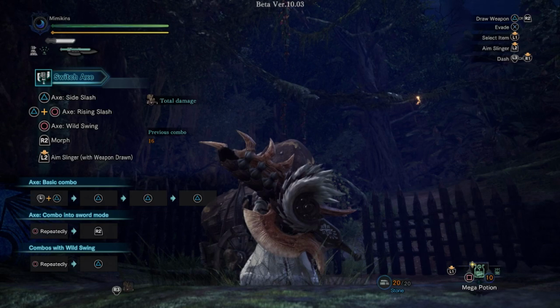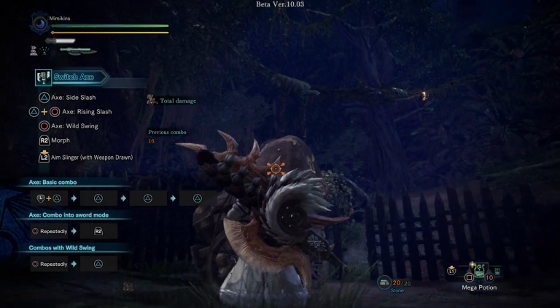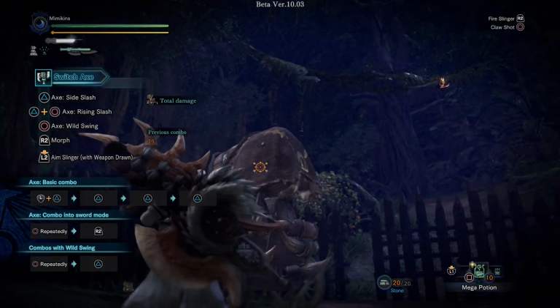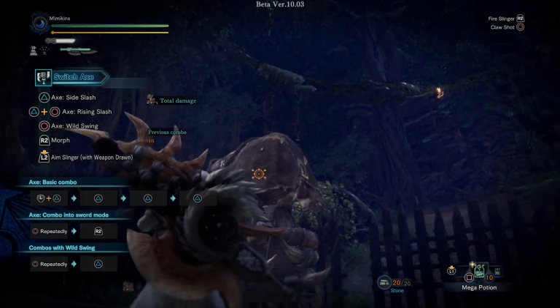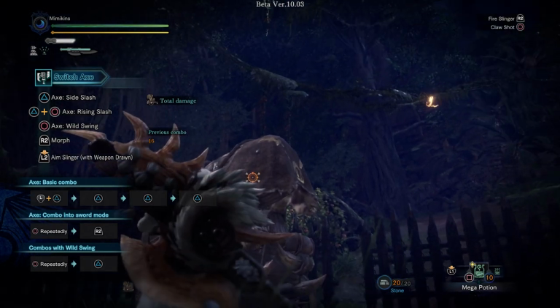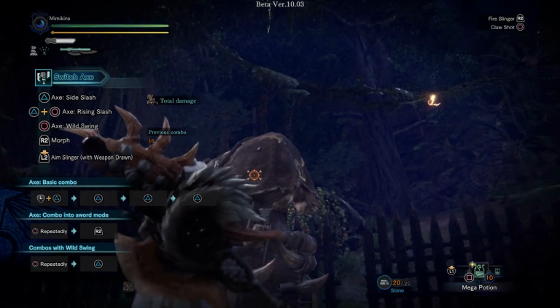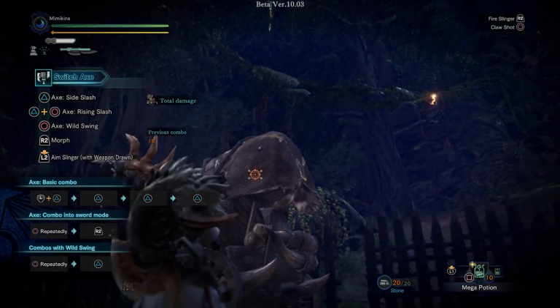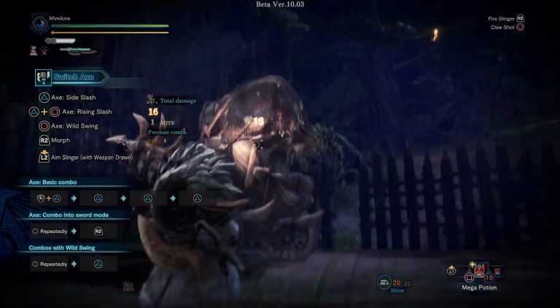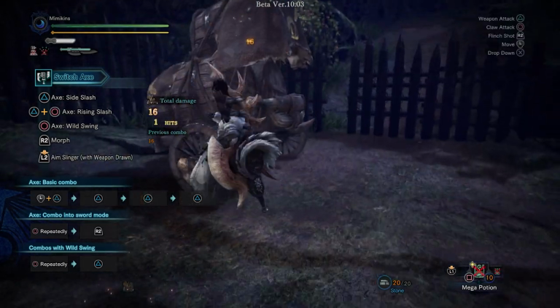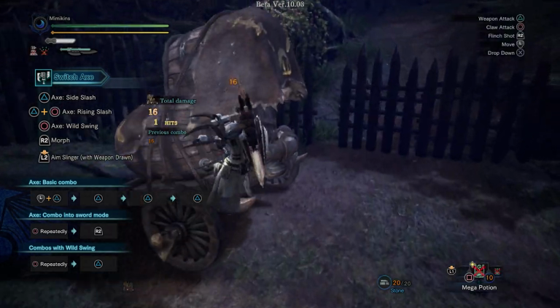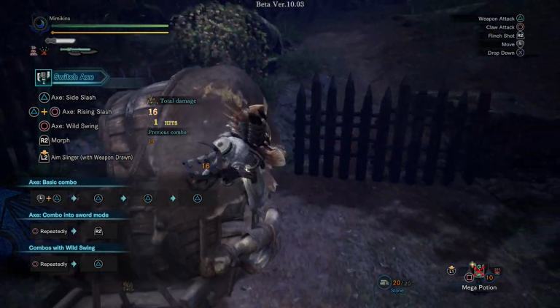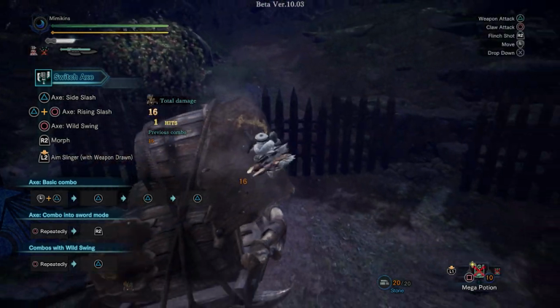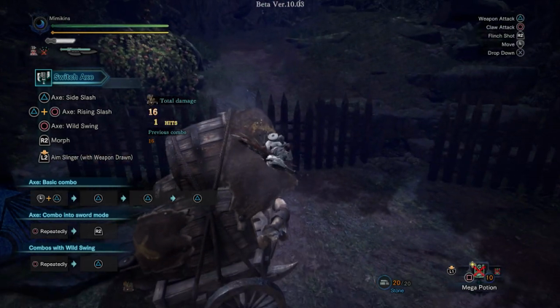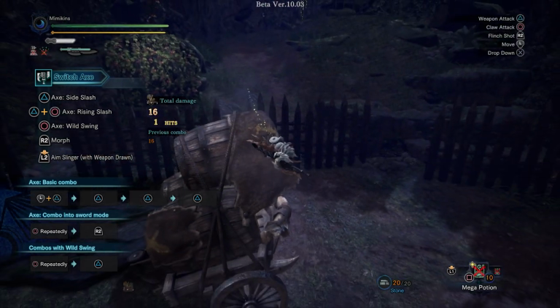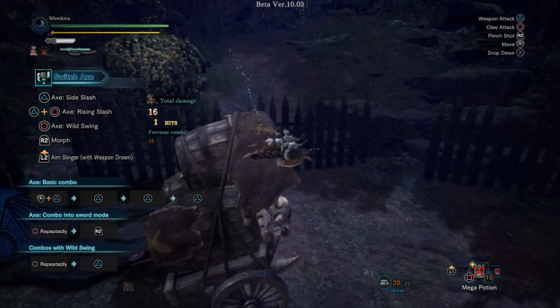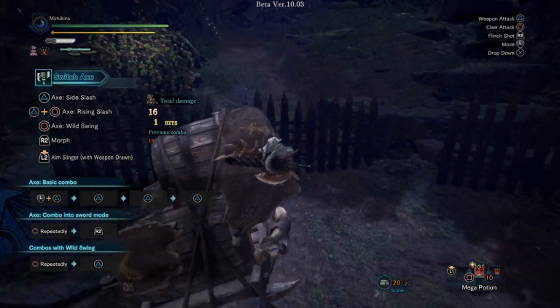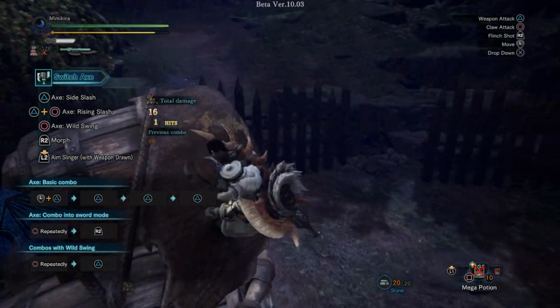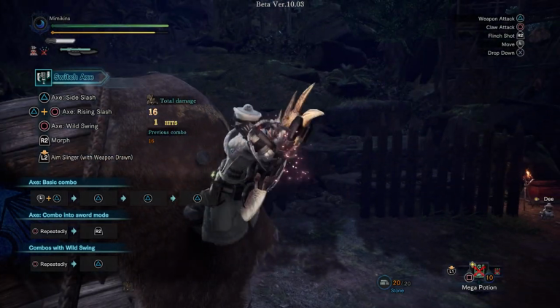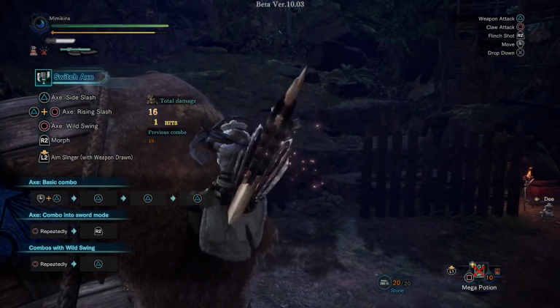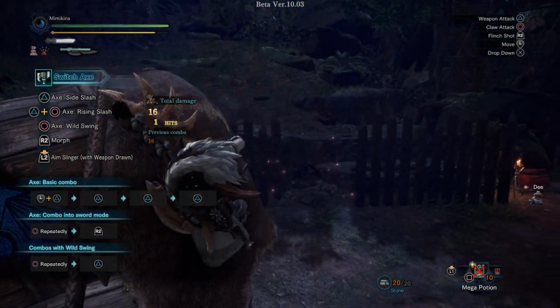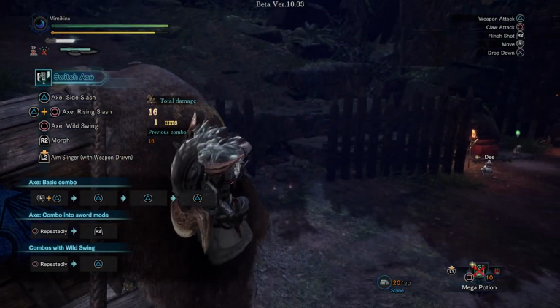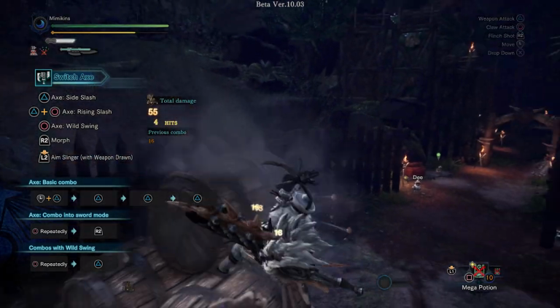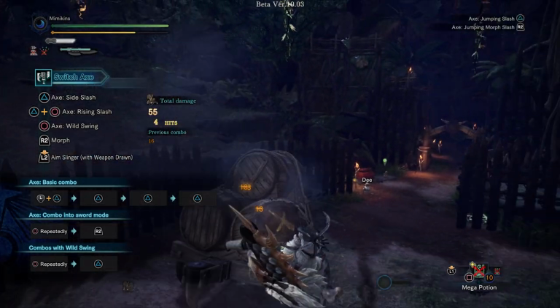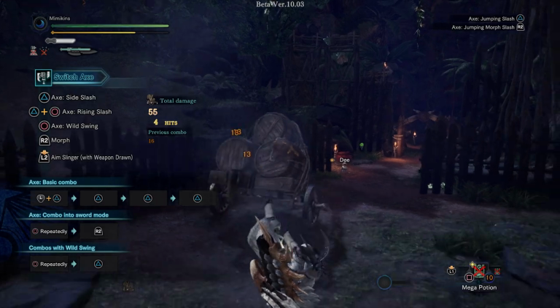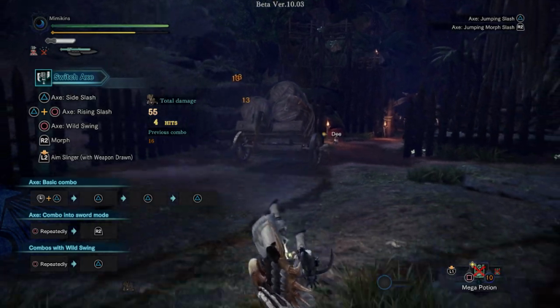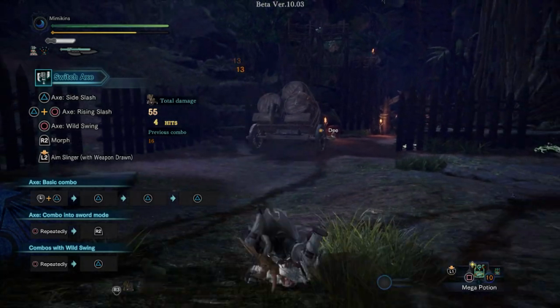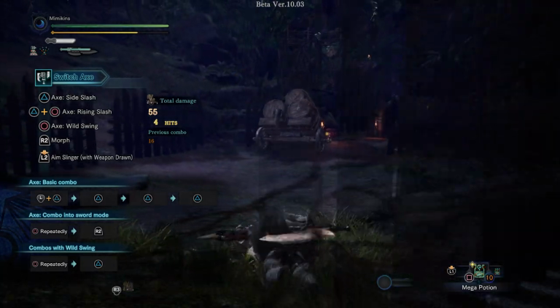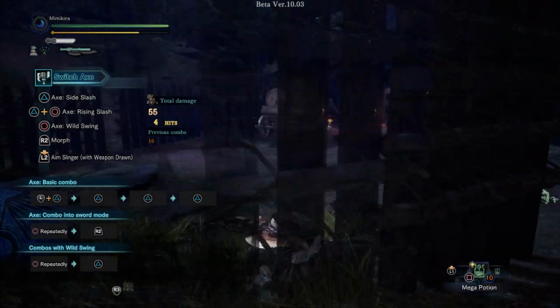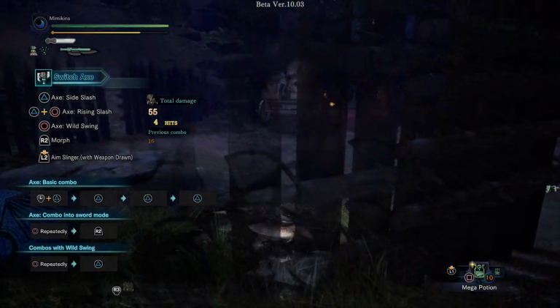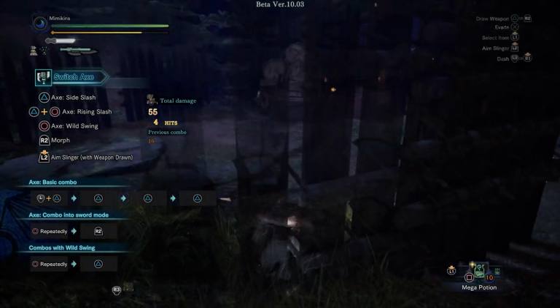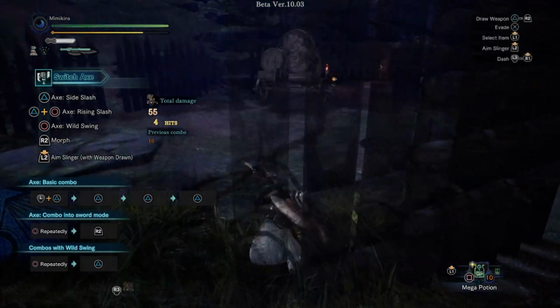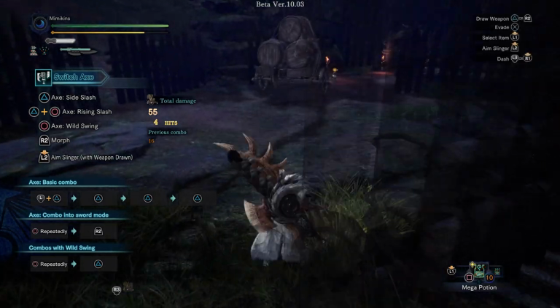Let's start off with Switch Axe. This weapon can use the flint shot like all other weapons, which consumes all your slinger ammo to send the monster reeling.